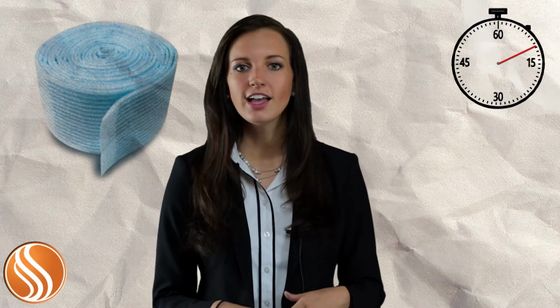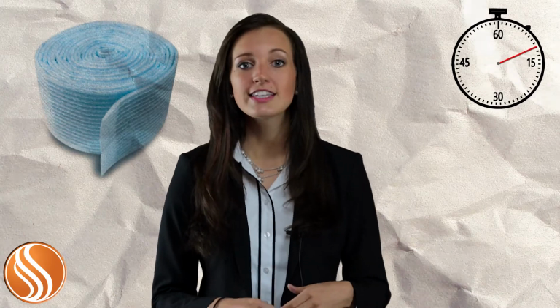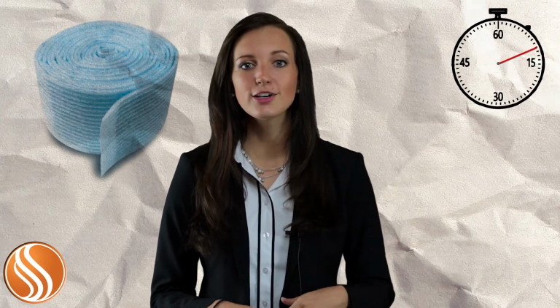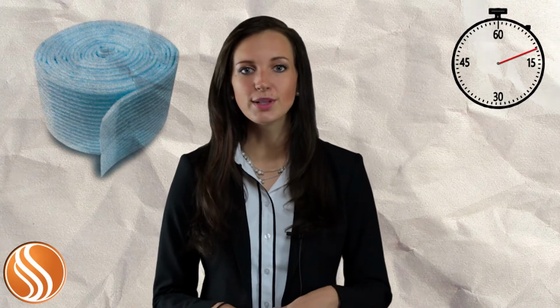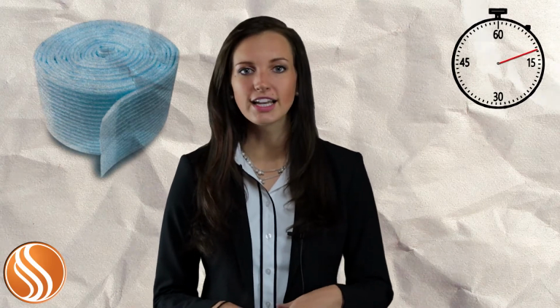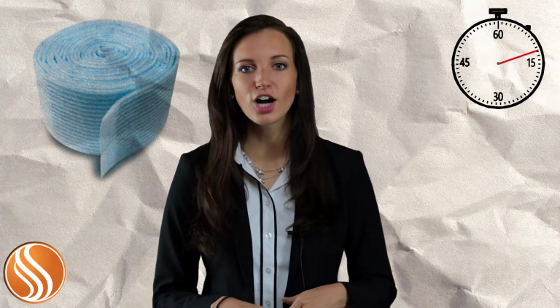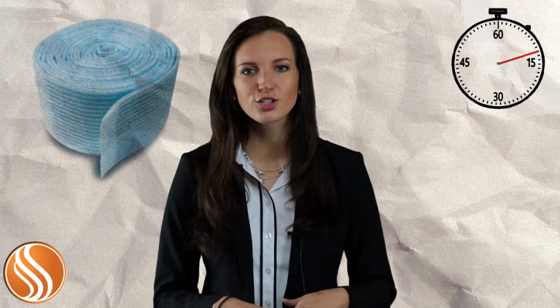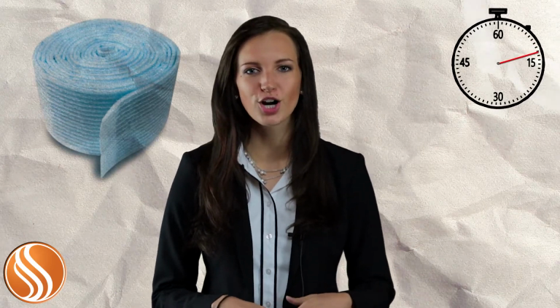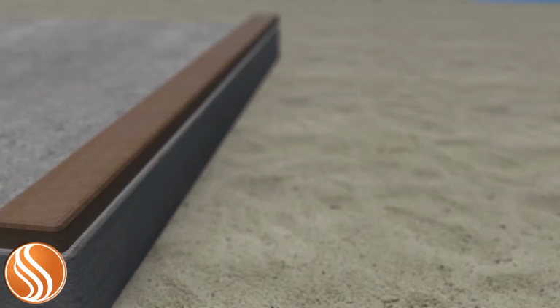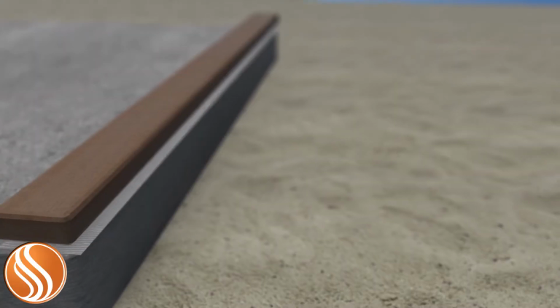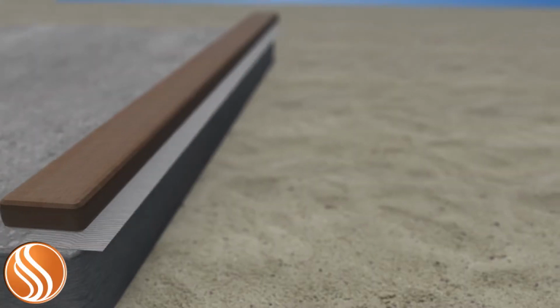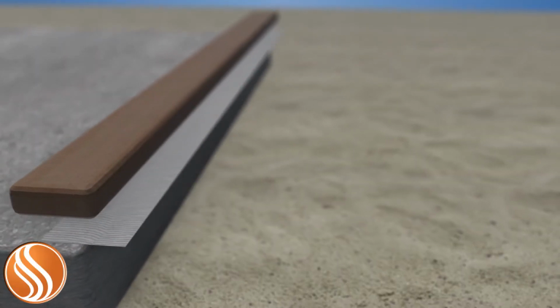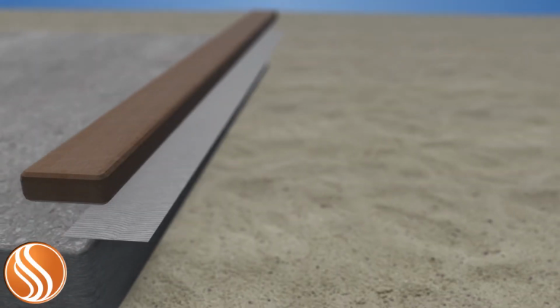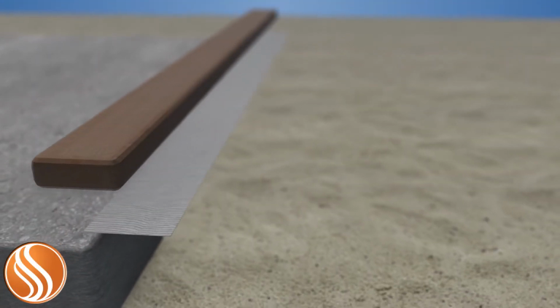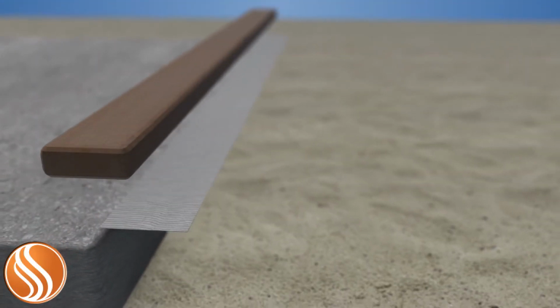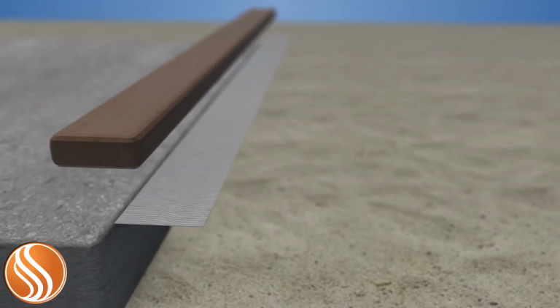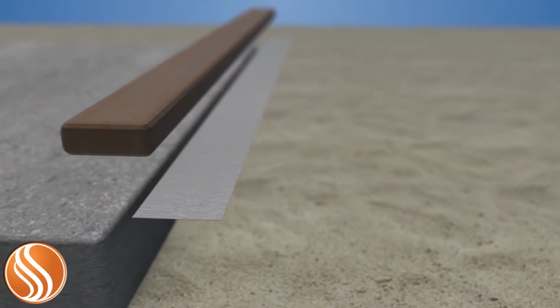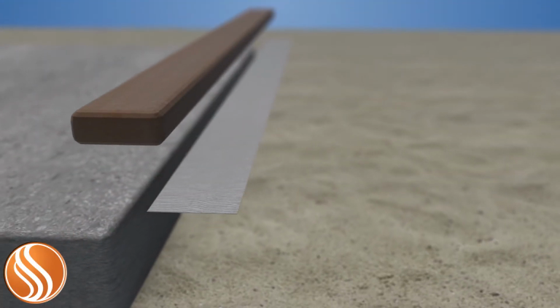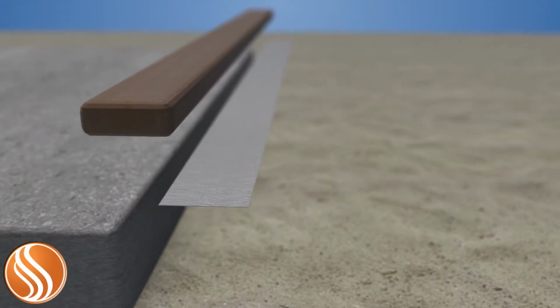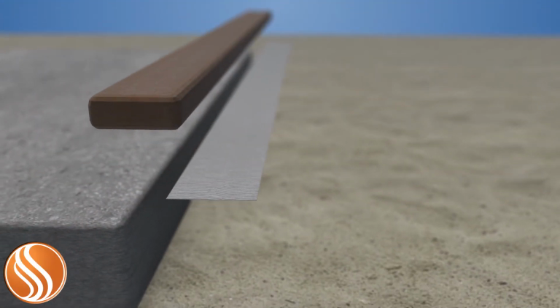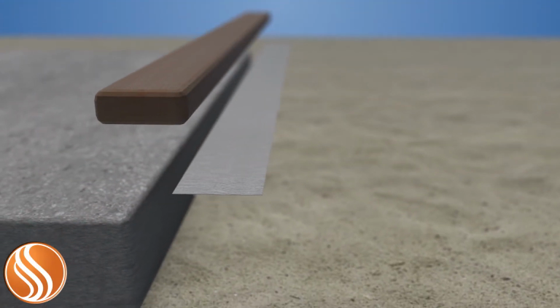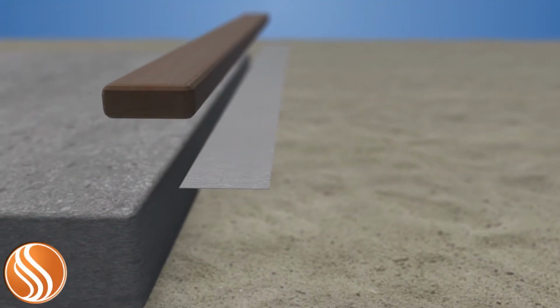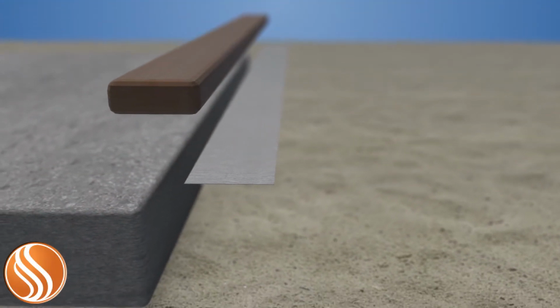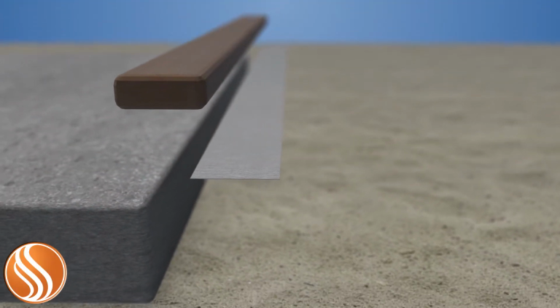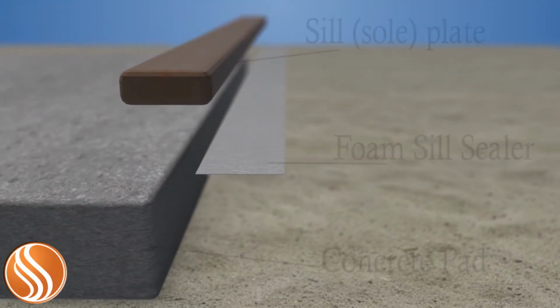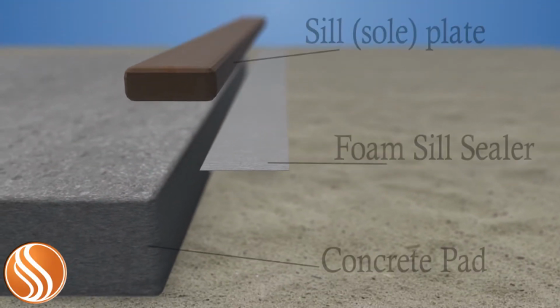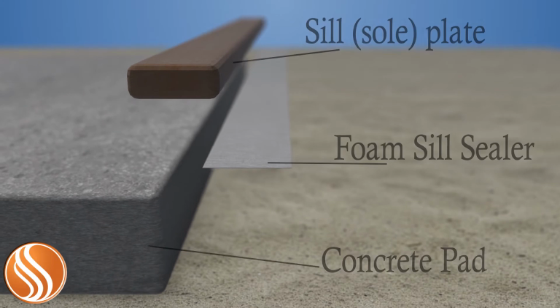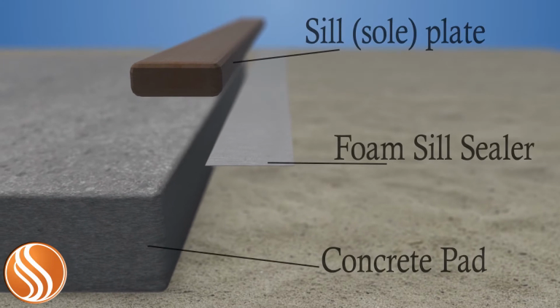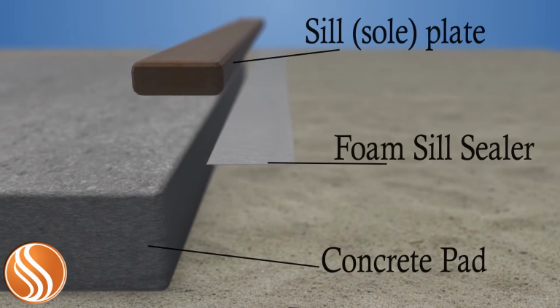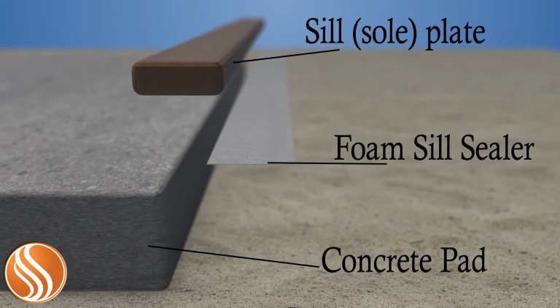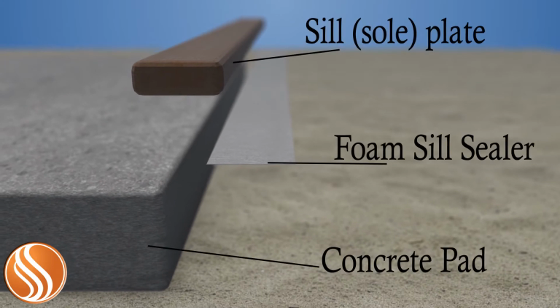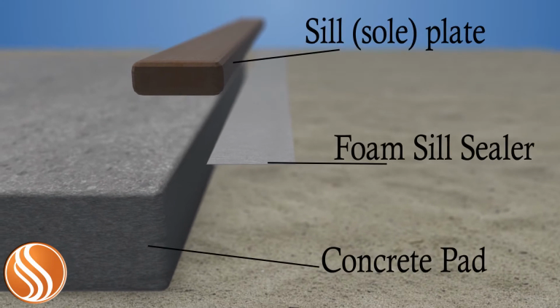The sill plate, also called the sole plate, is the first lumber of a home's frame to be put down onto the pad.